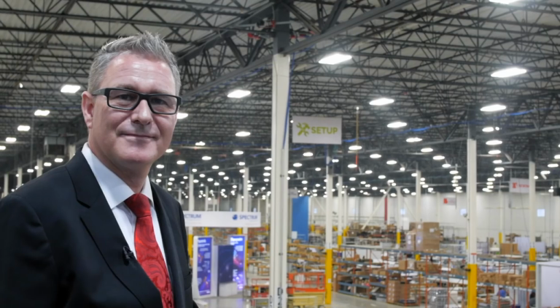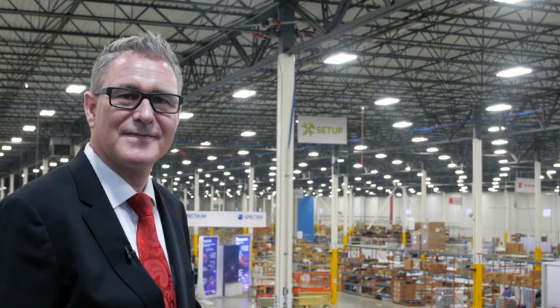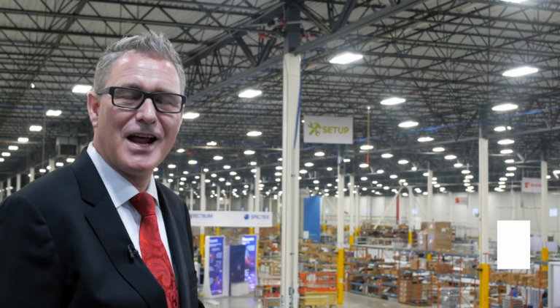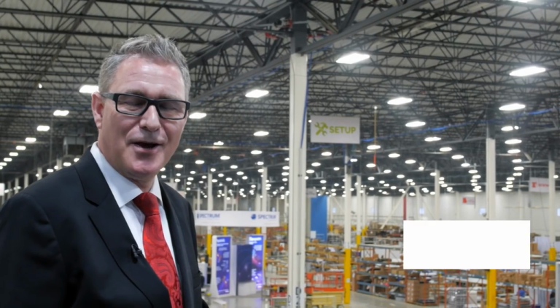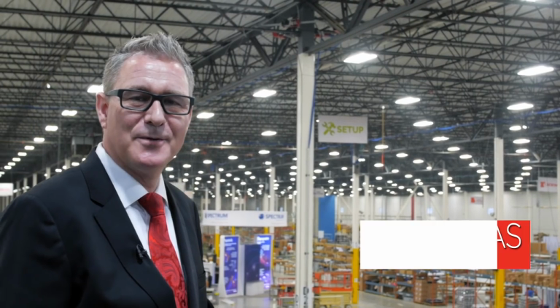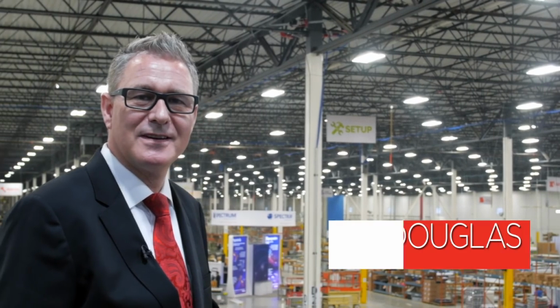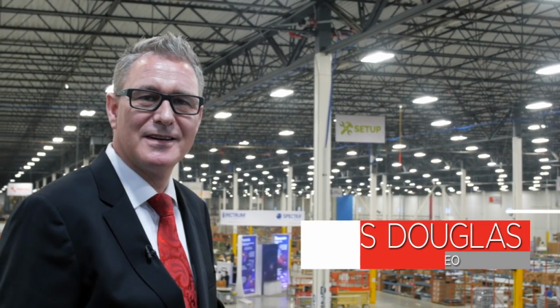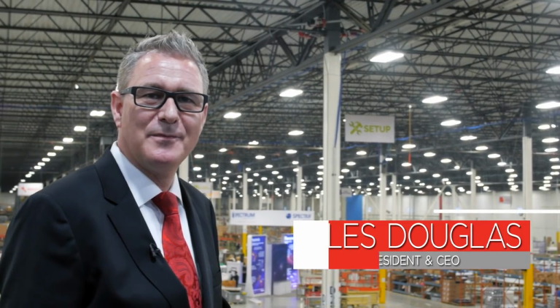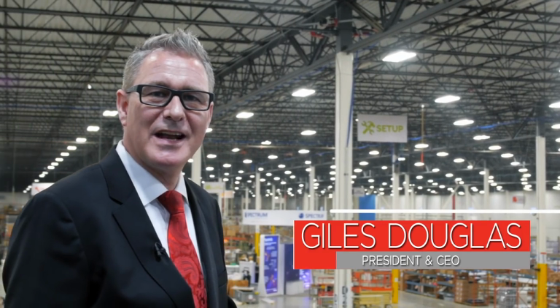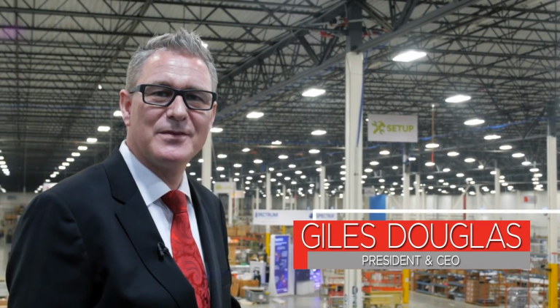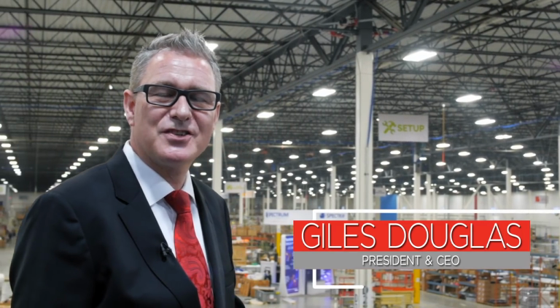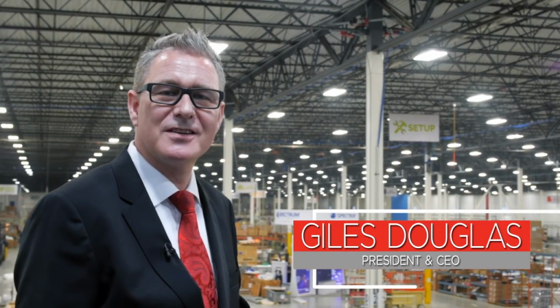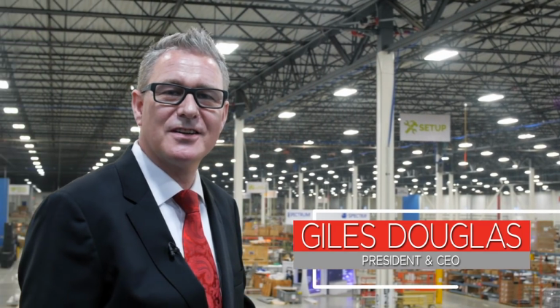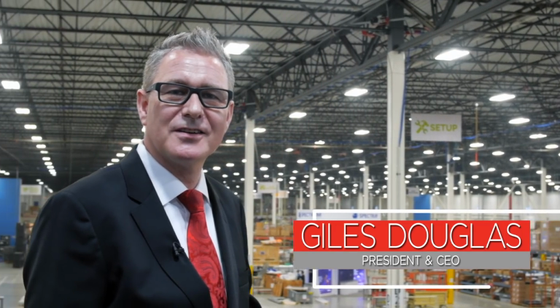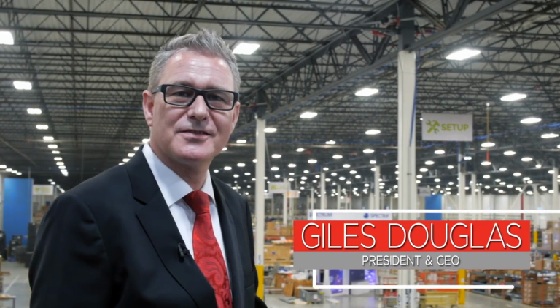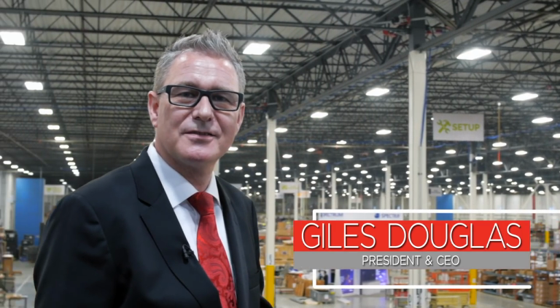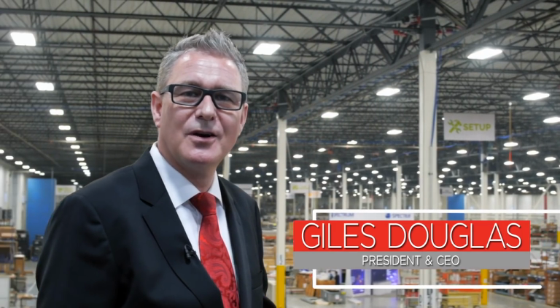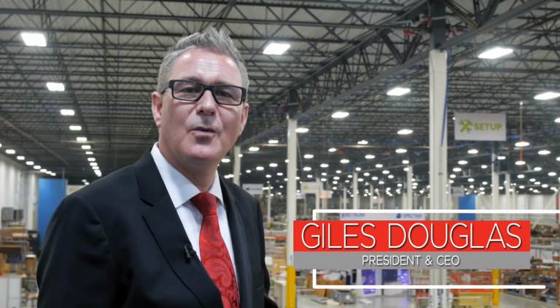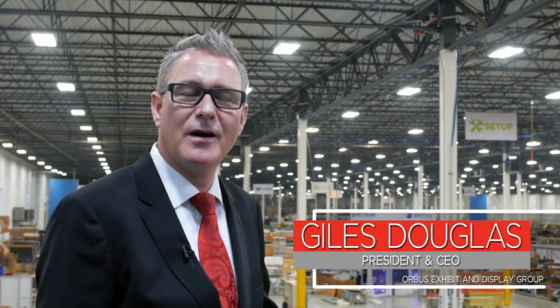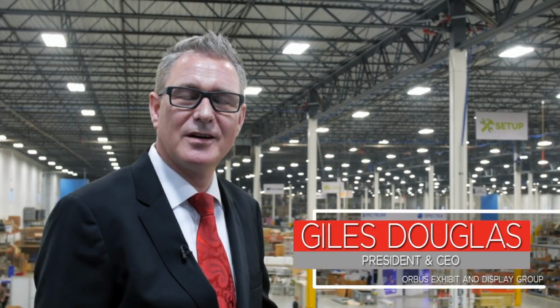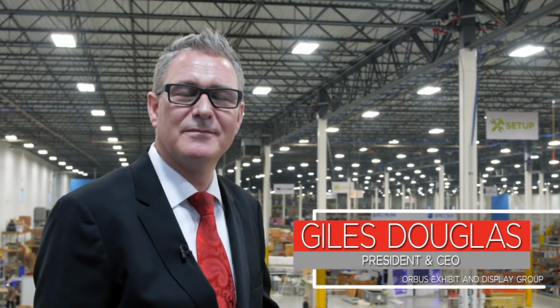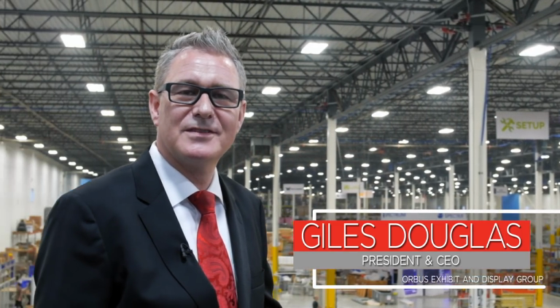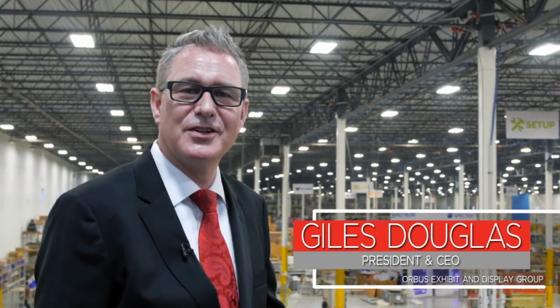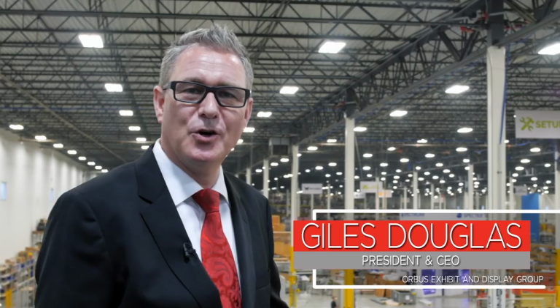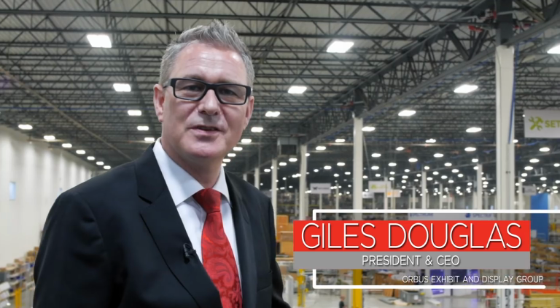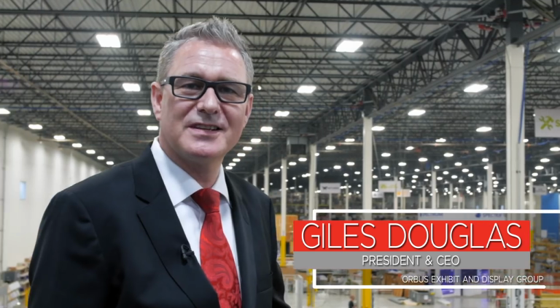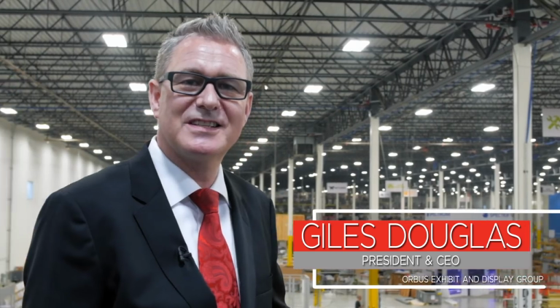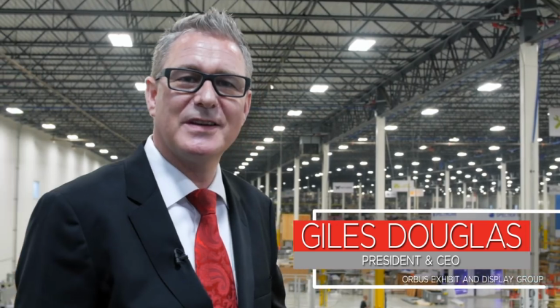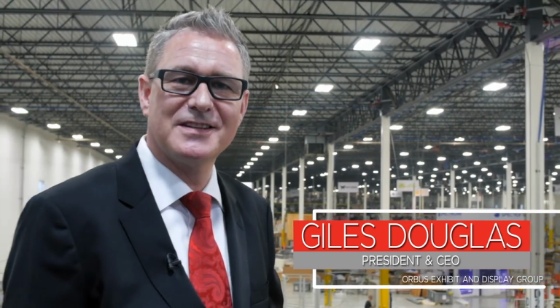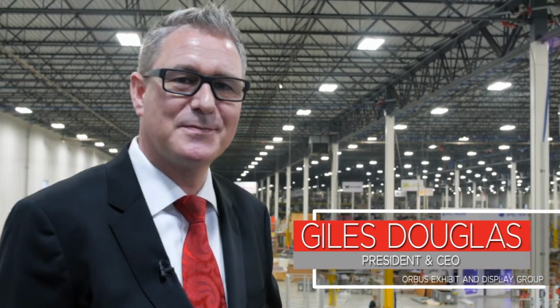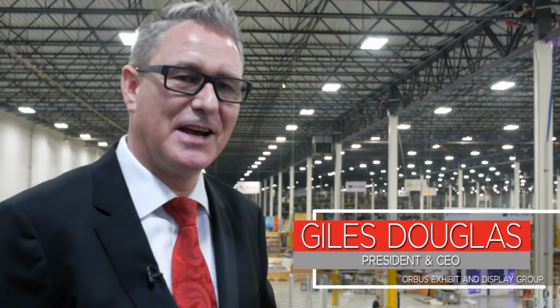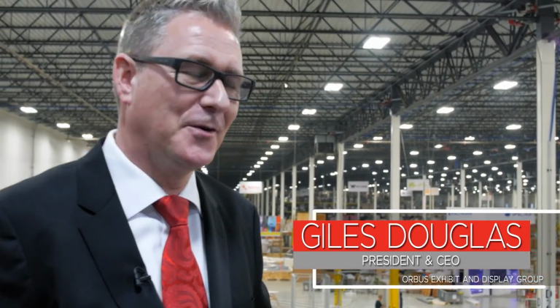Hello, my name is Giles Douglas. Welcome to the Orbis Exhibit and Display Group.